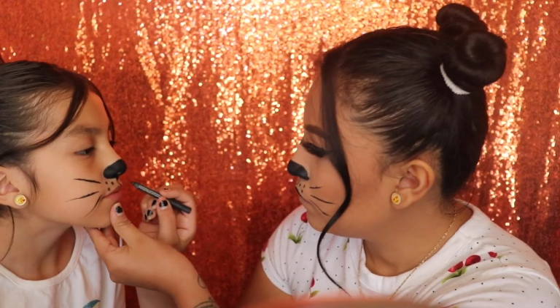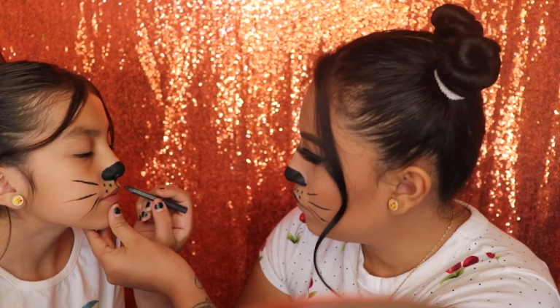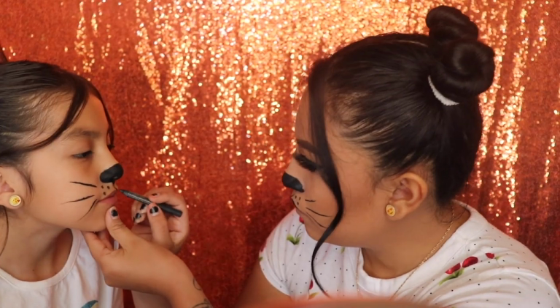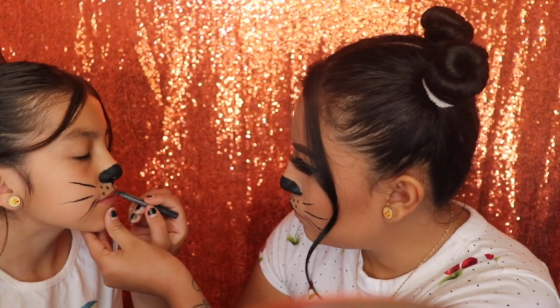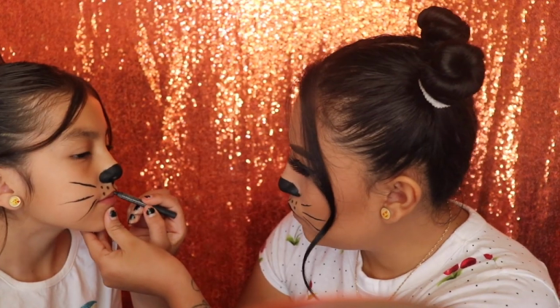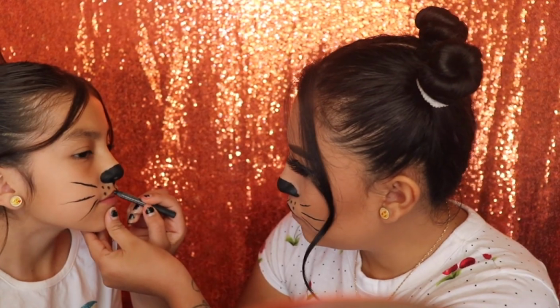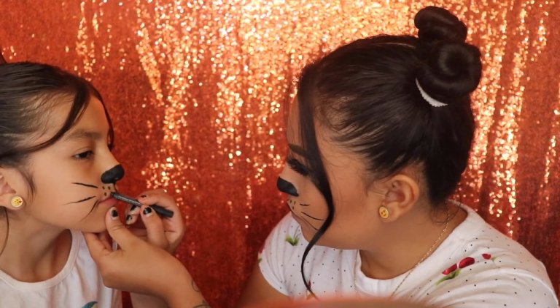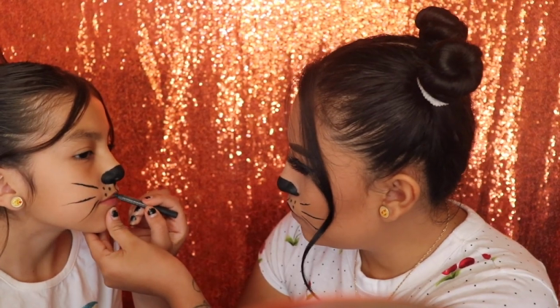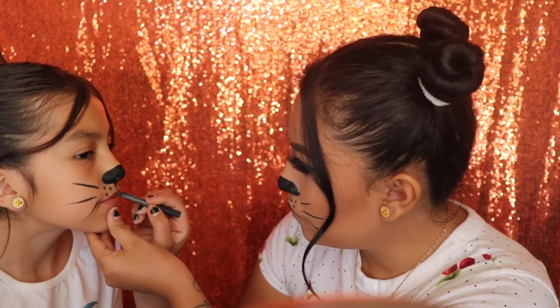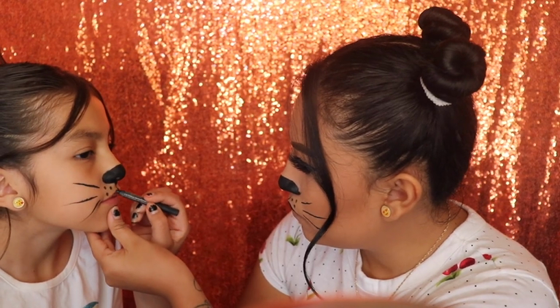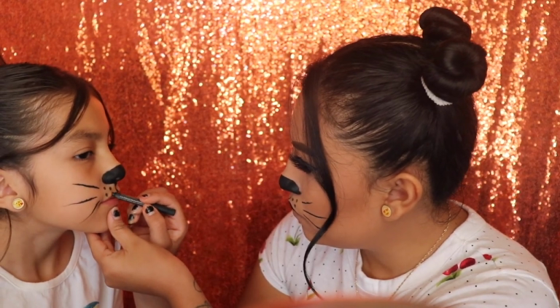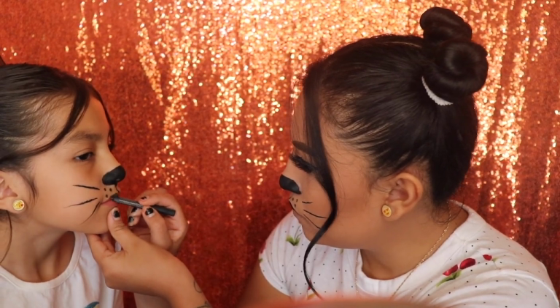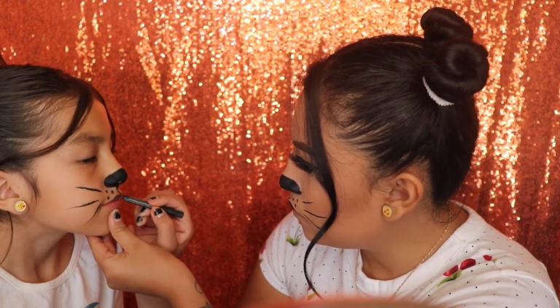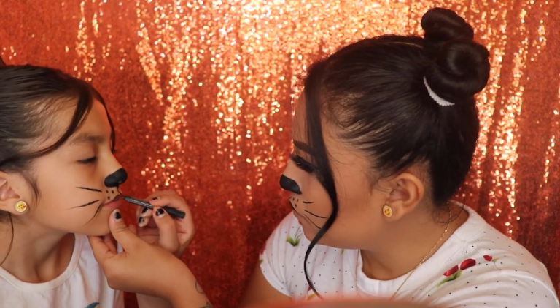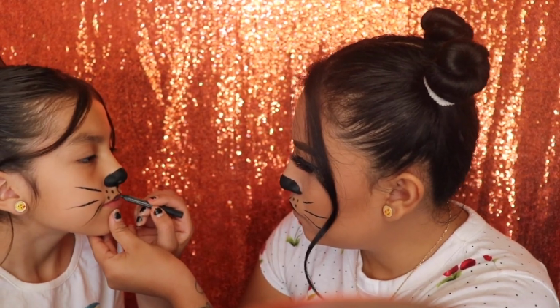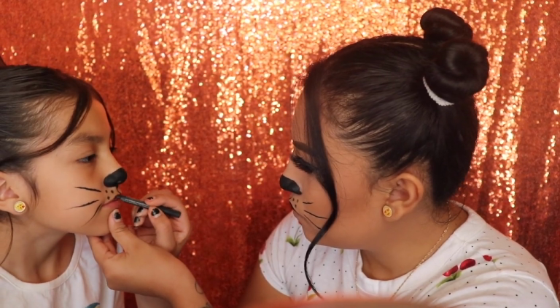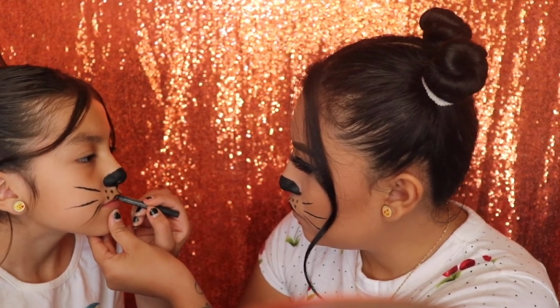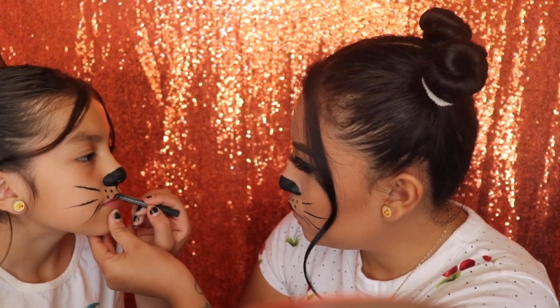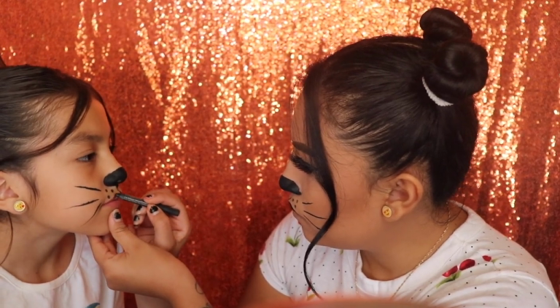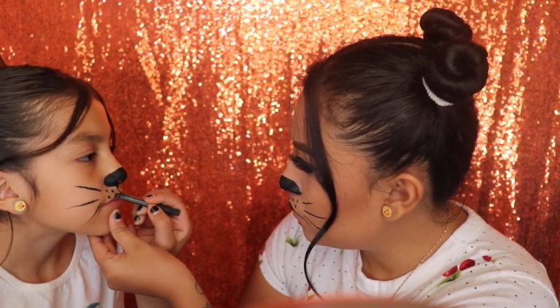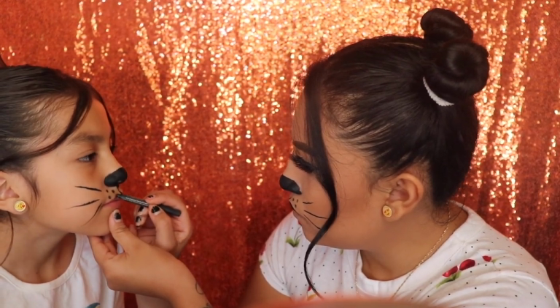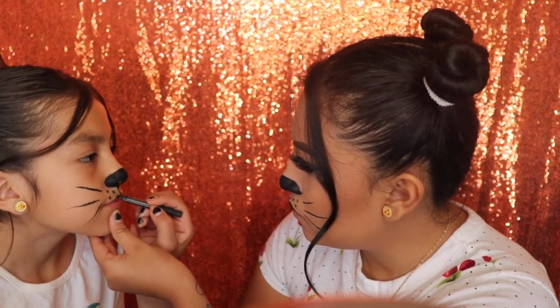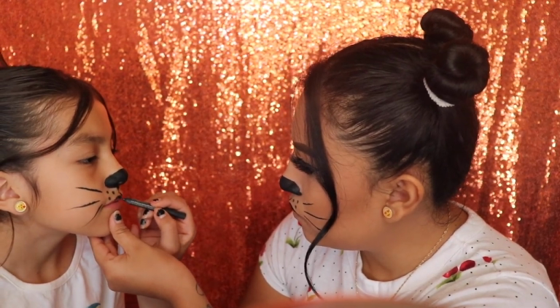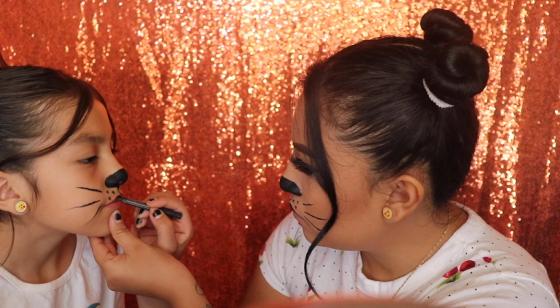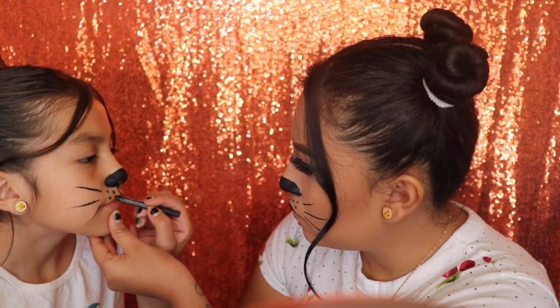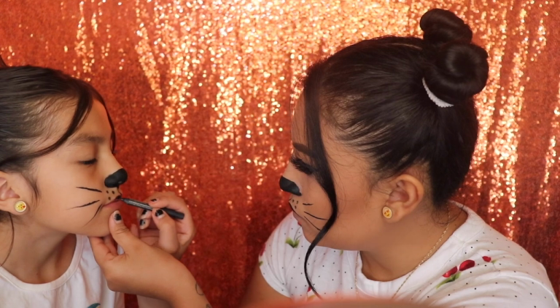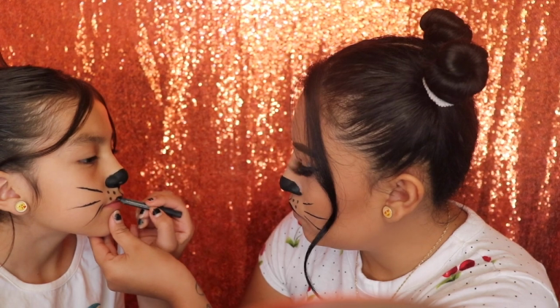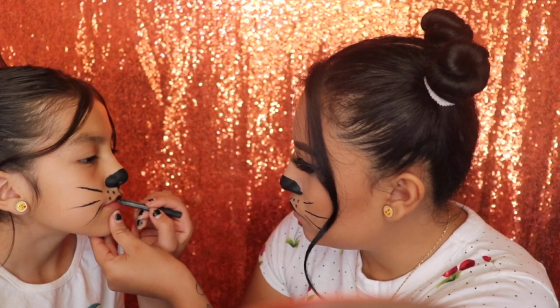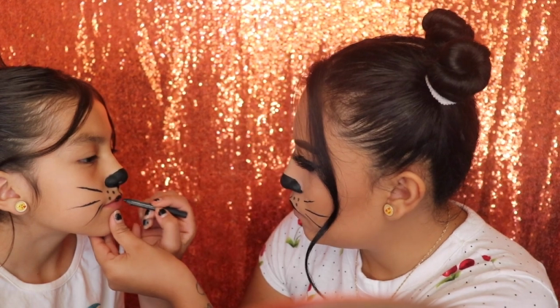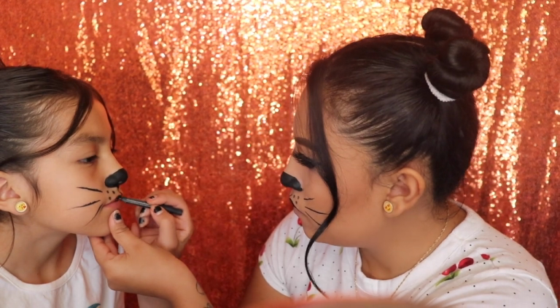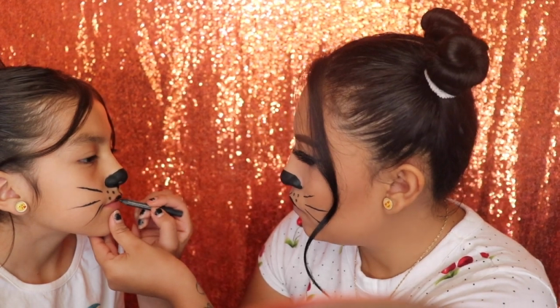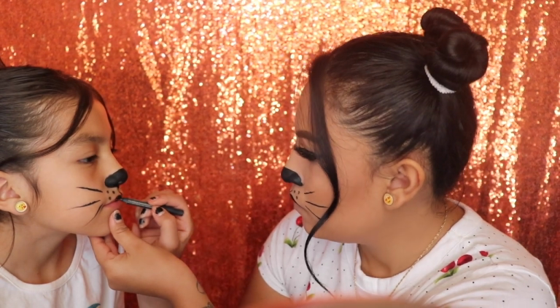Once I finish with my lip, I'm going to go ahead and do Angelina's really quick so we can go on with the next step.